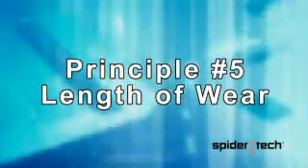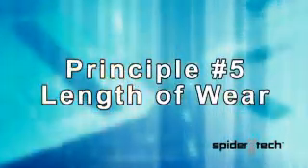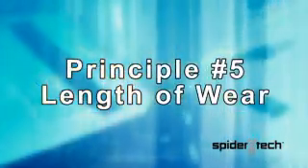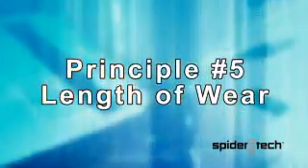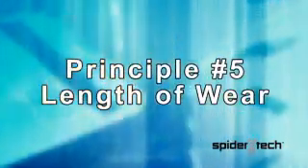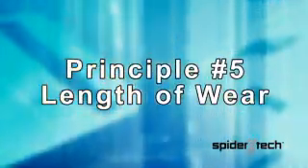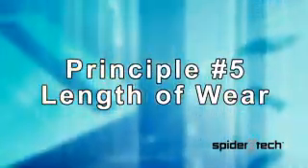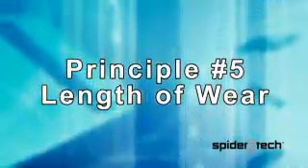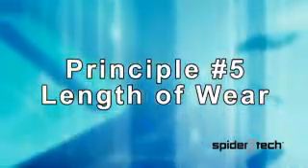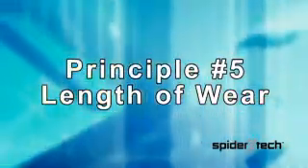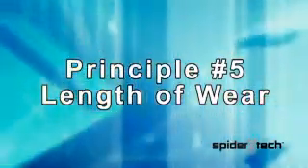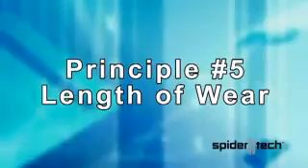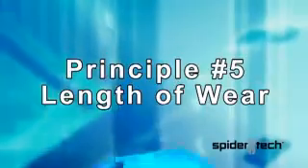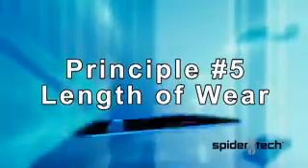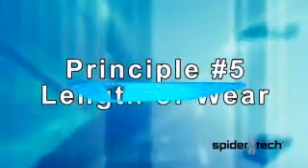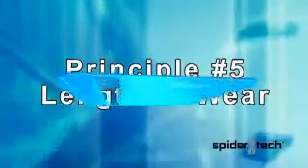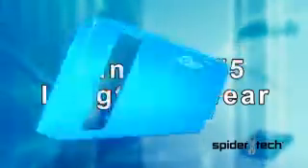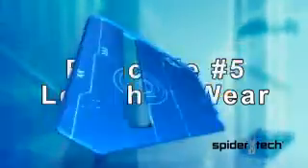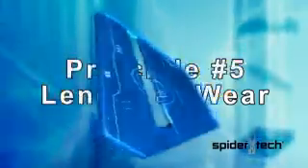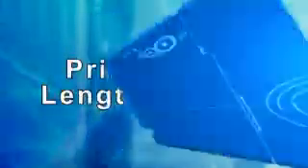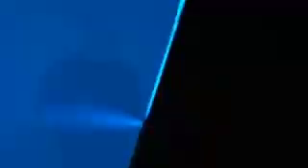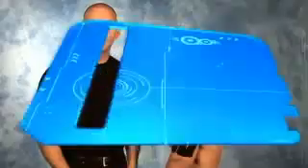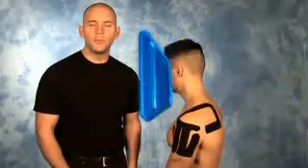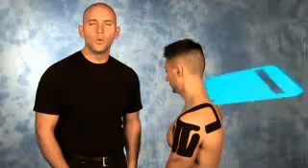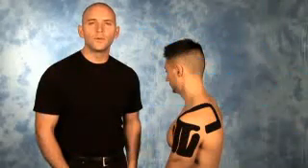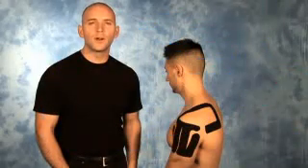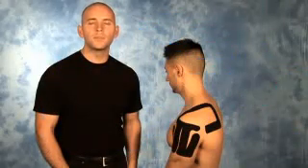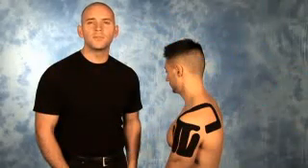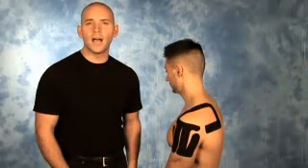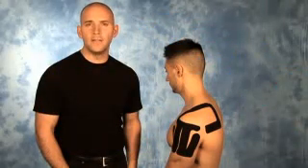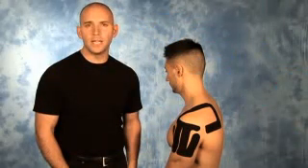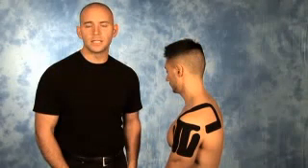Principle number five is that the application can be worn for up to five days.